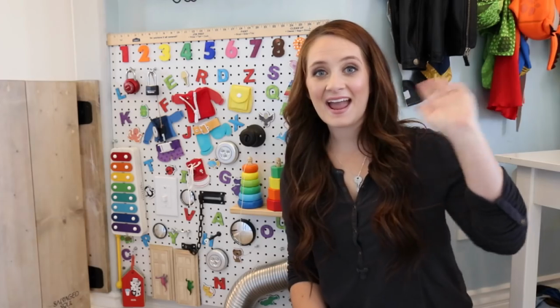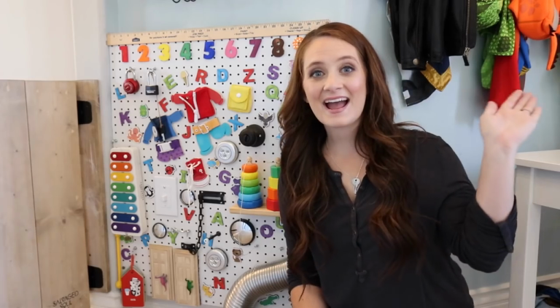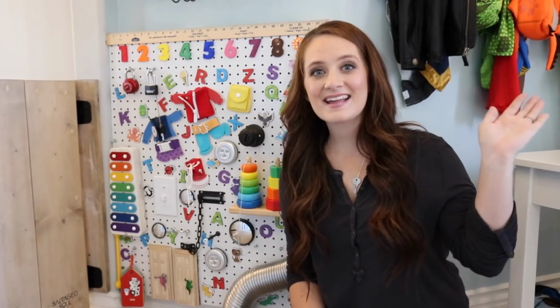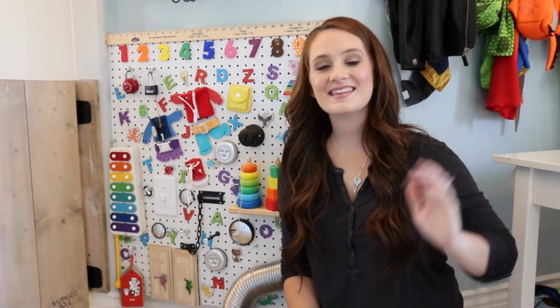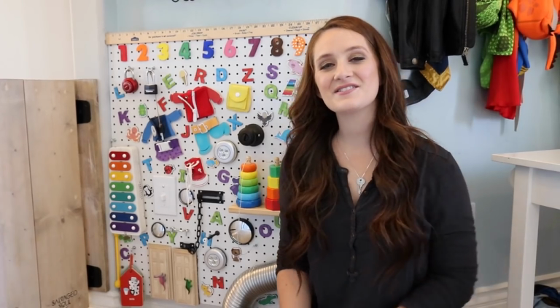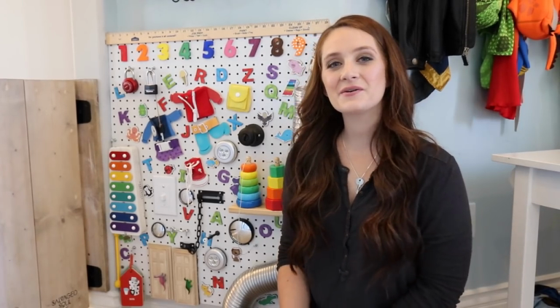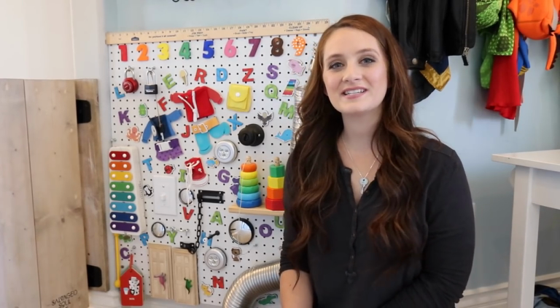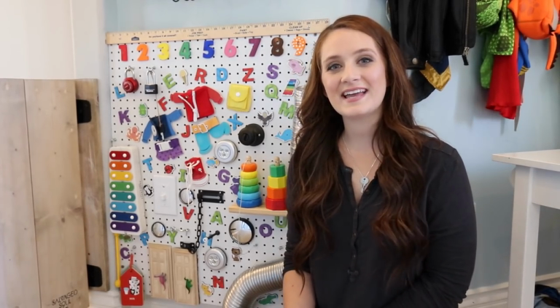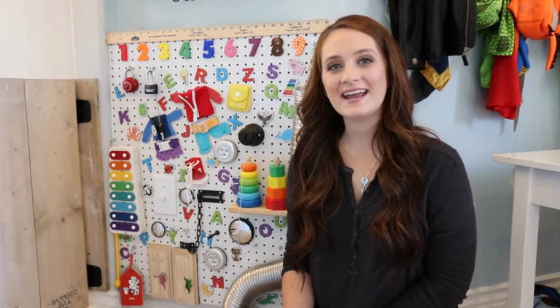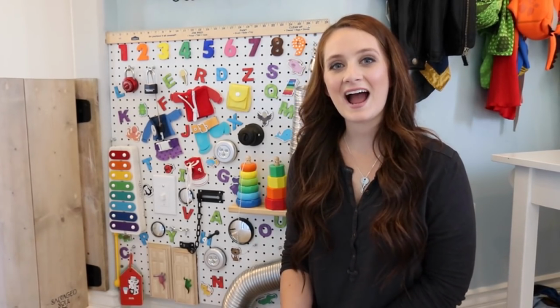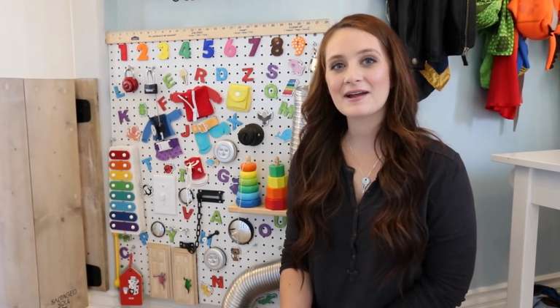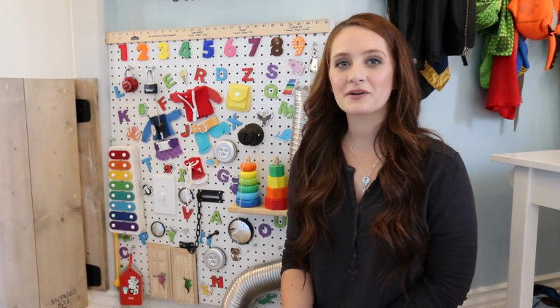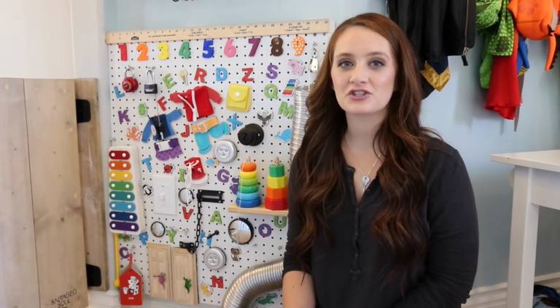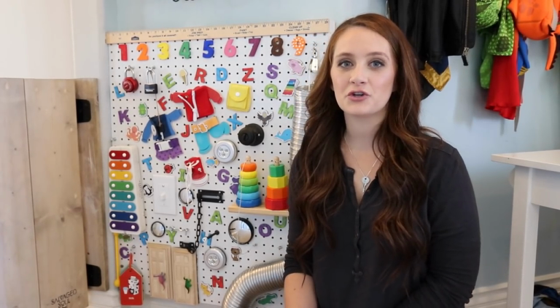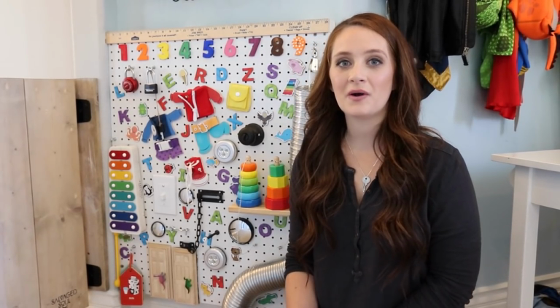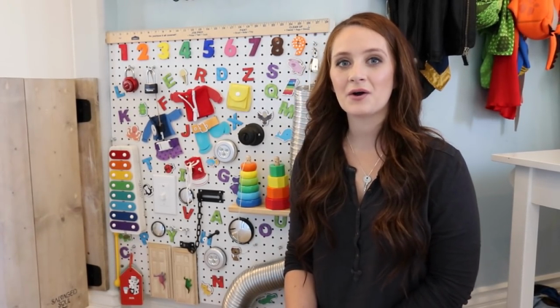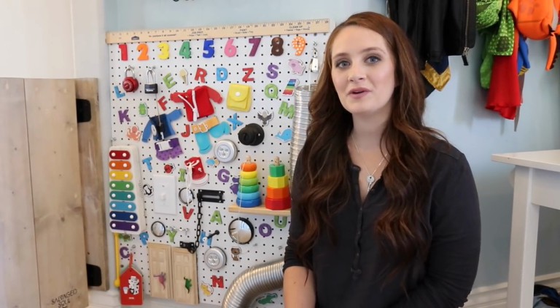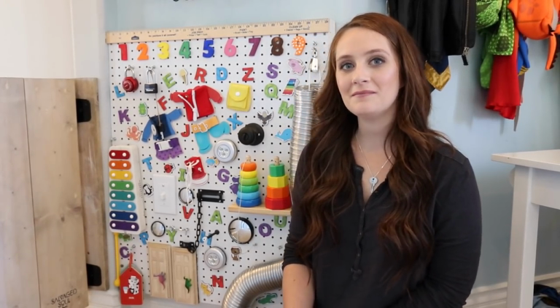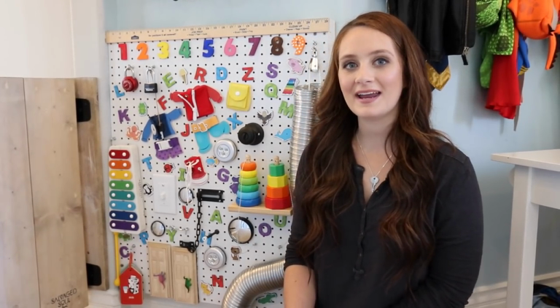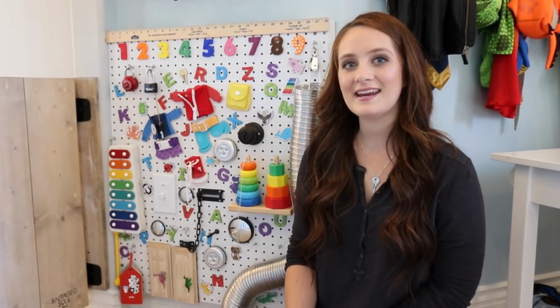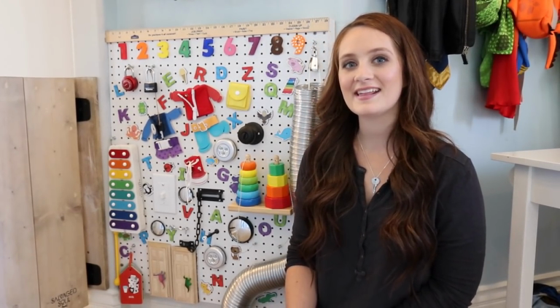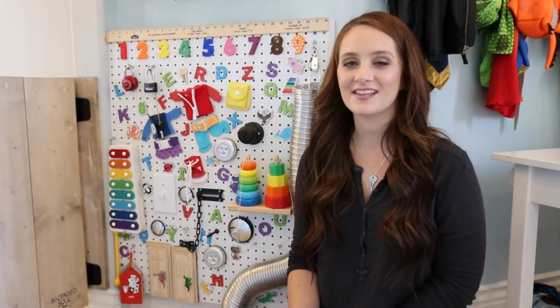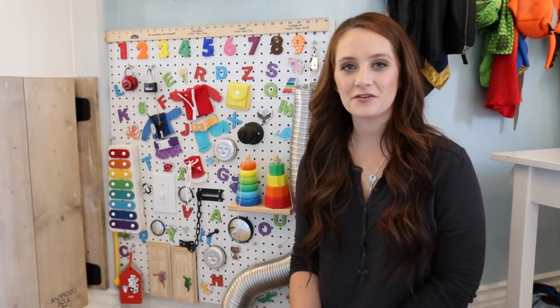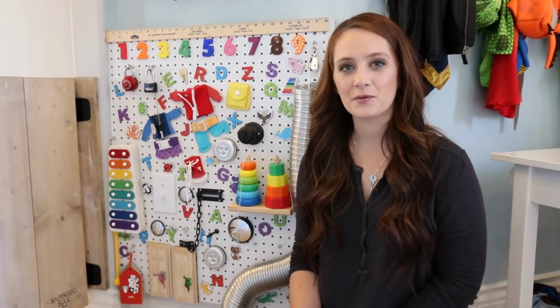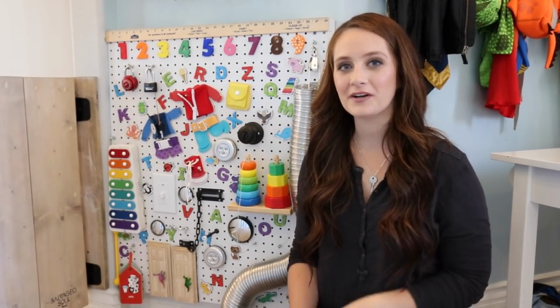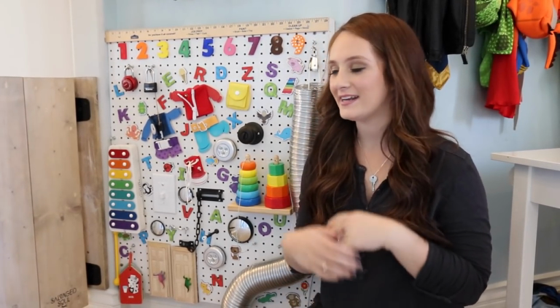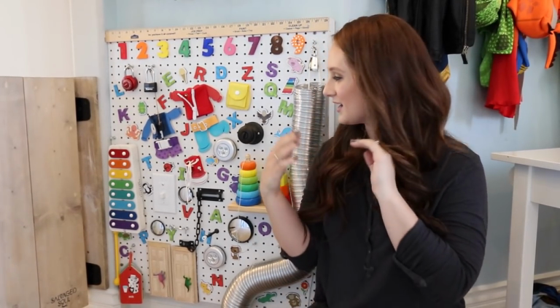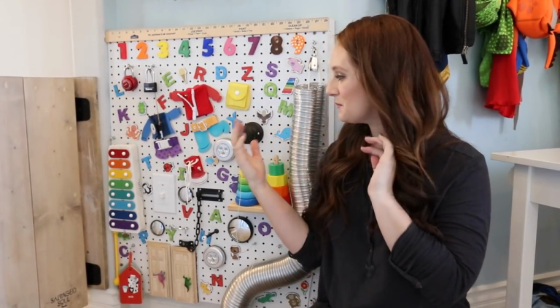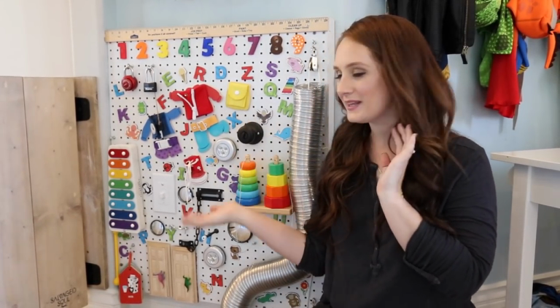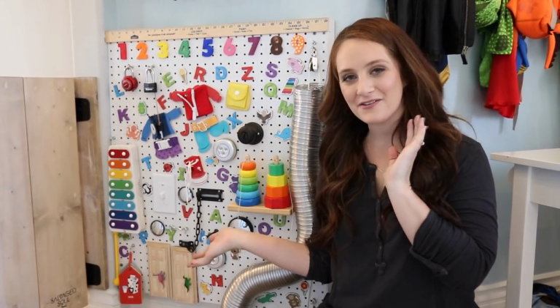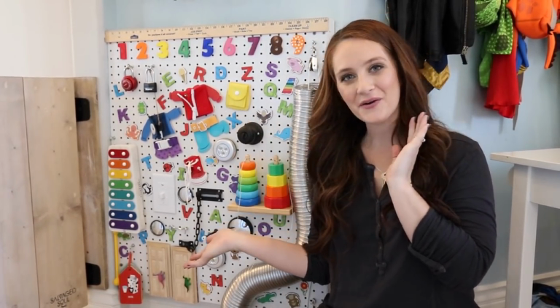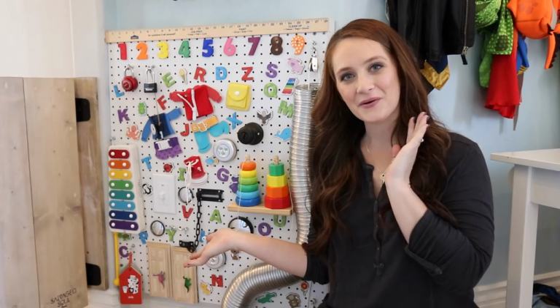Hey guys, so today I am going to show you how we made a sensory board in our playroom.